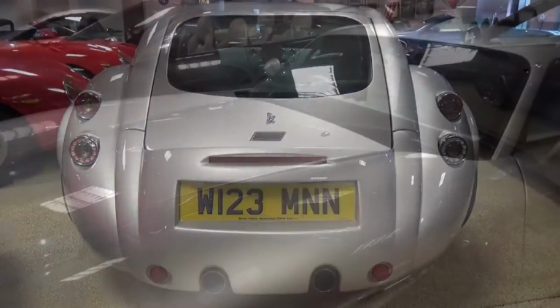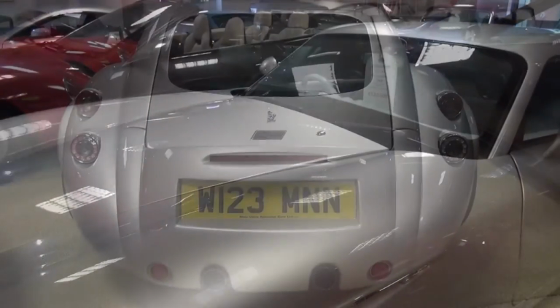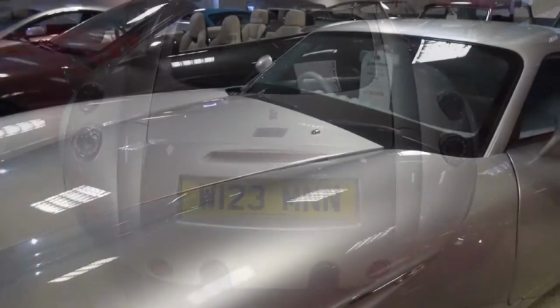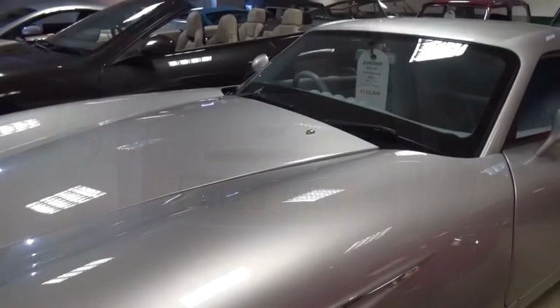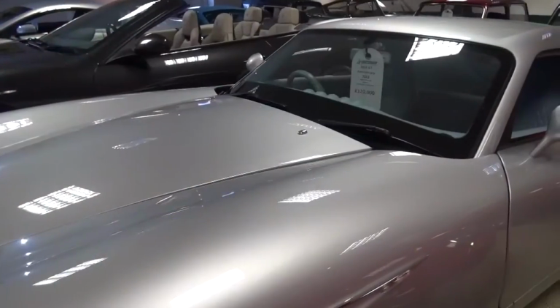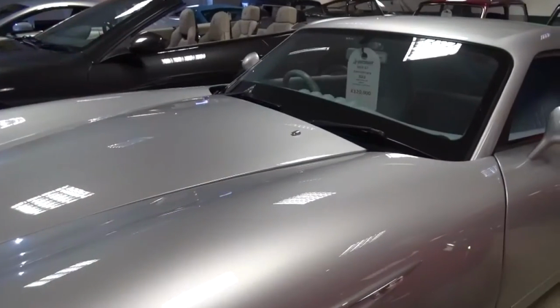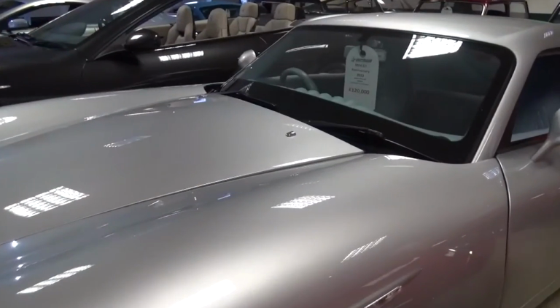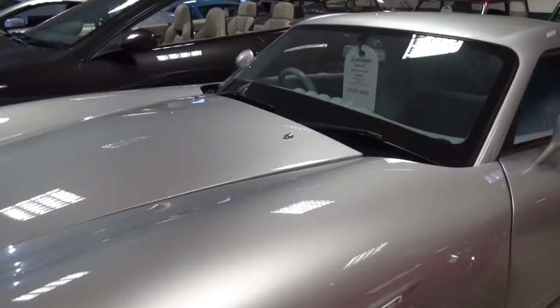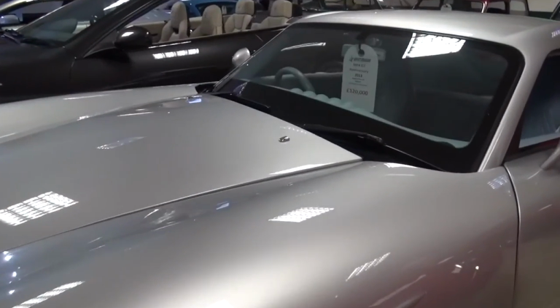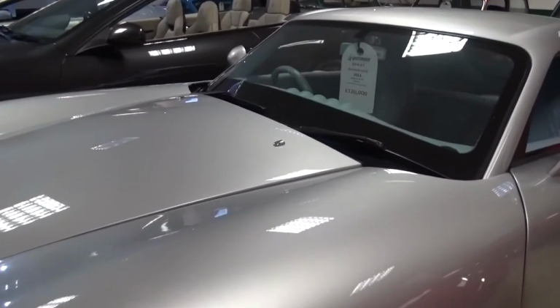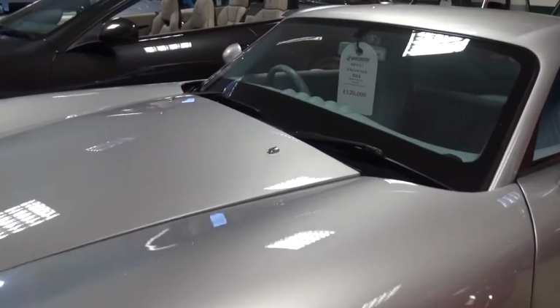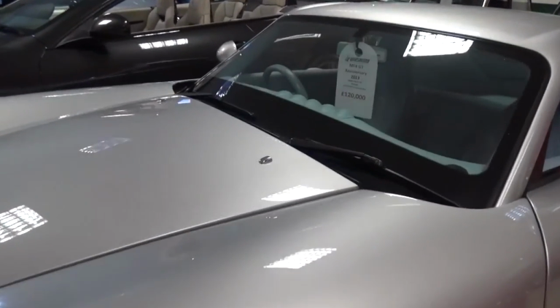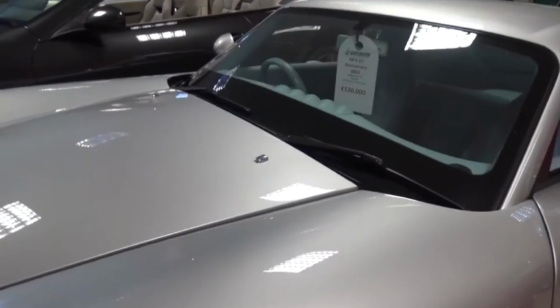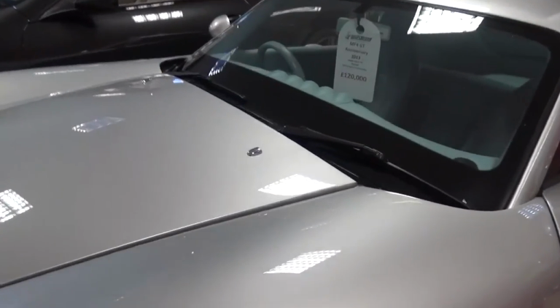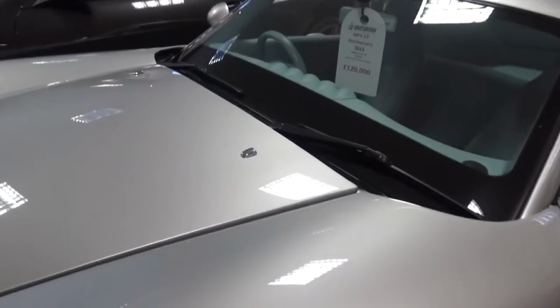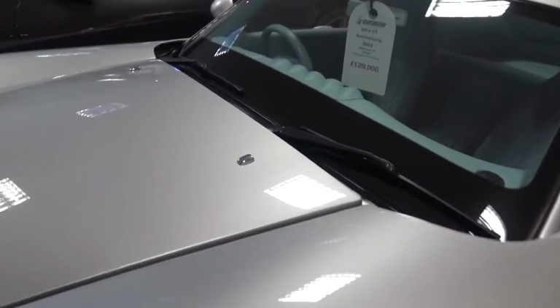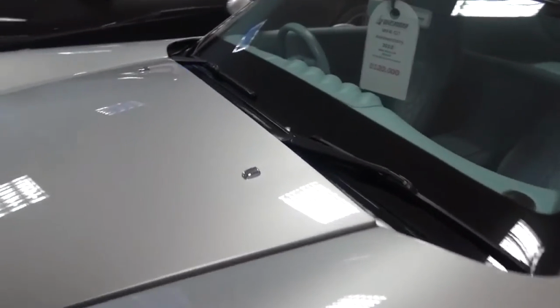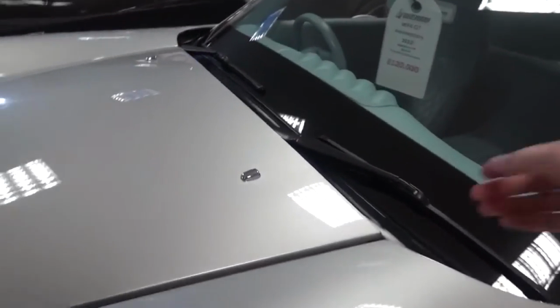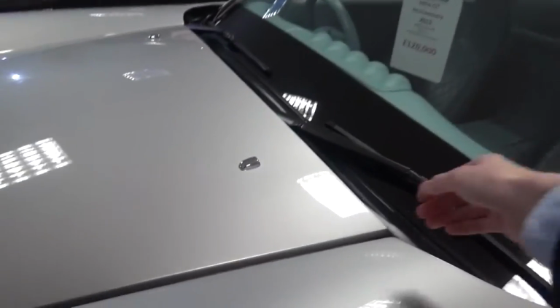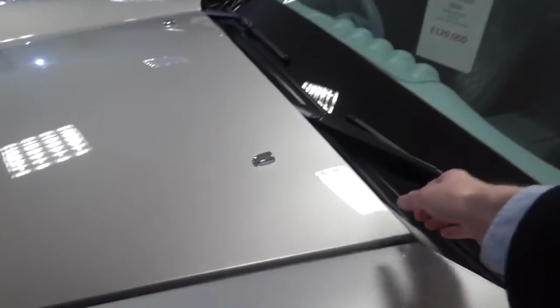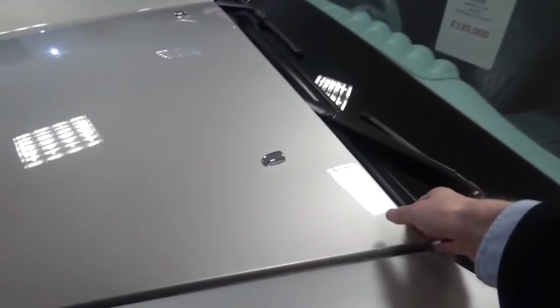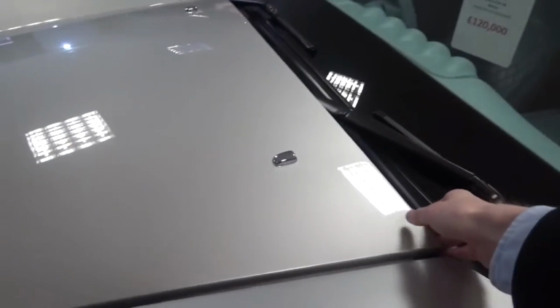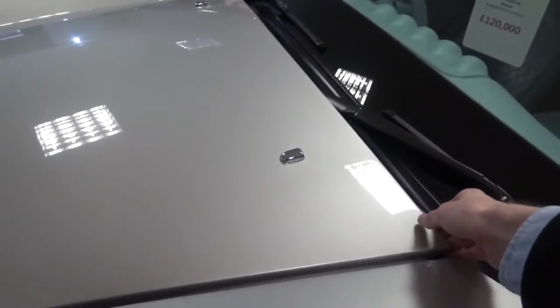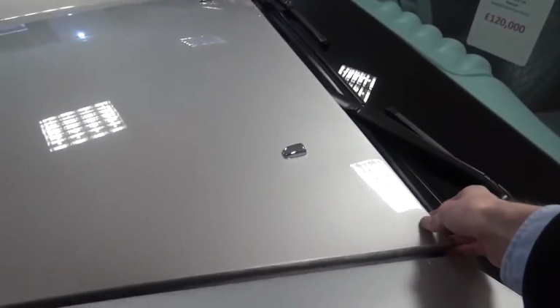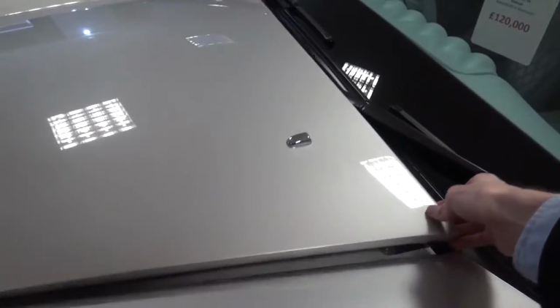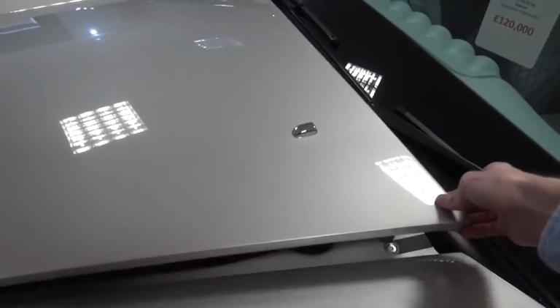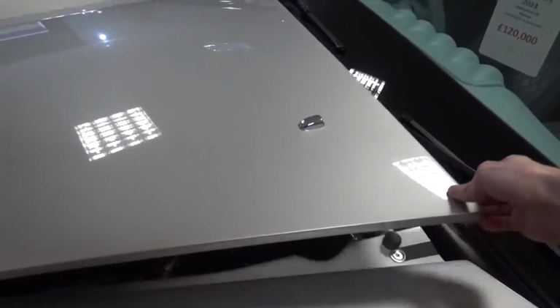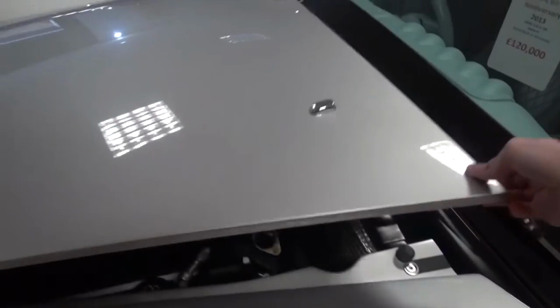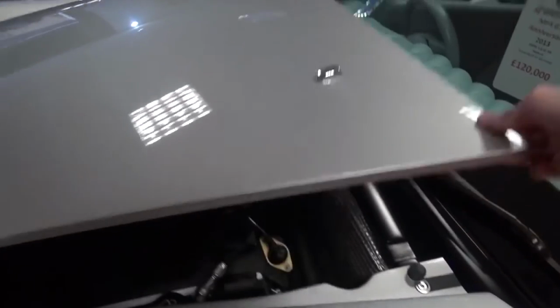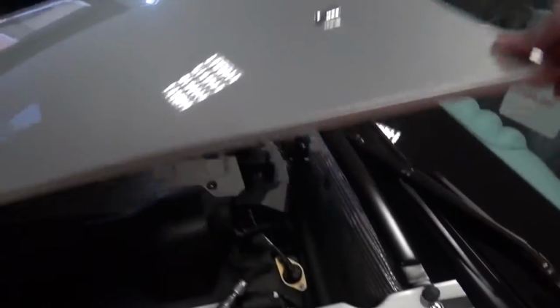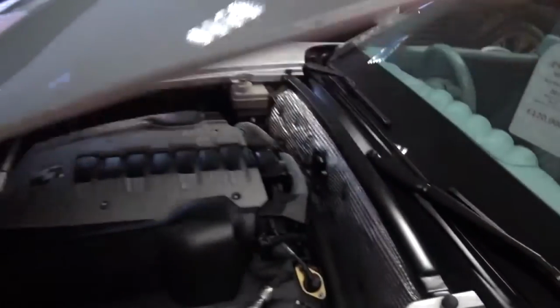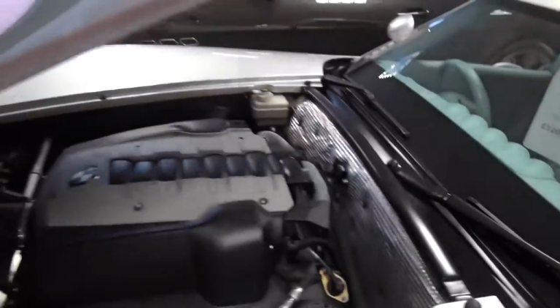It is also the only one of its kind, being the only right-hand-drive manual version out of 30 limited edition cars.